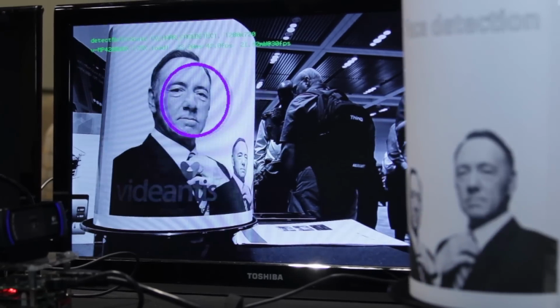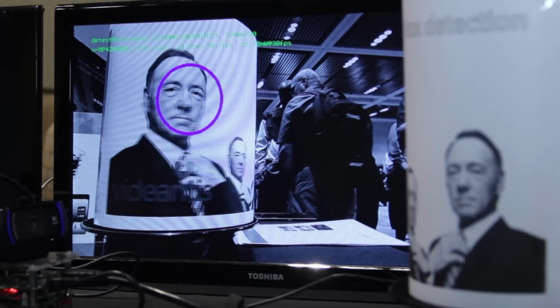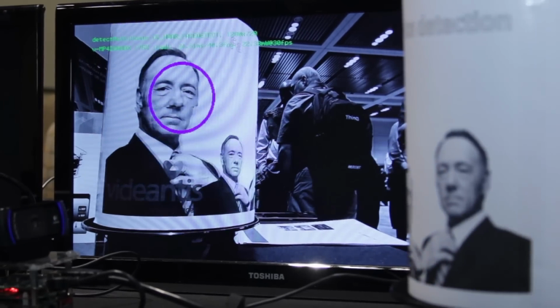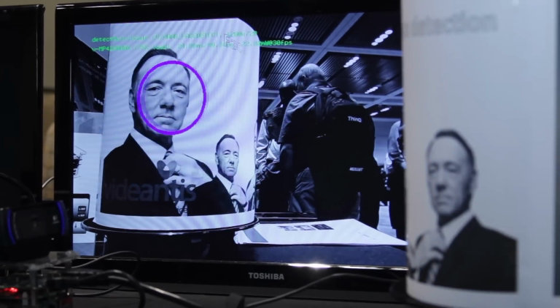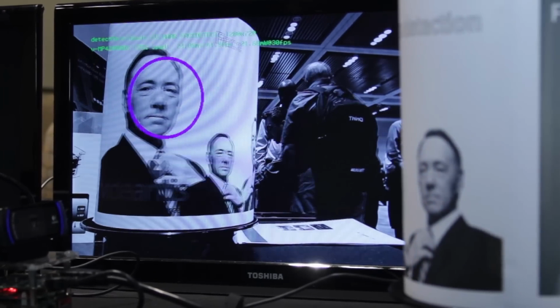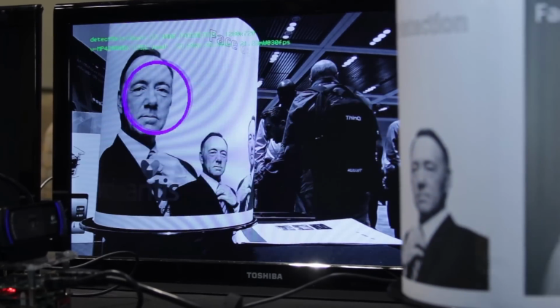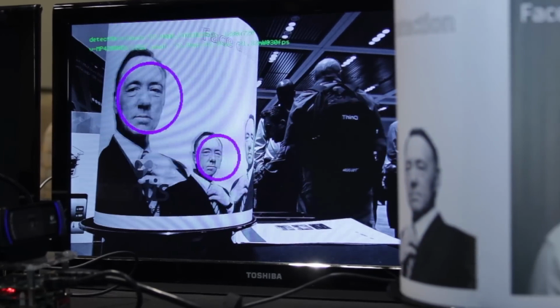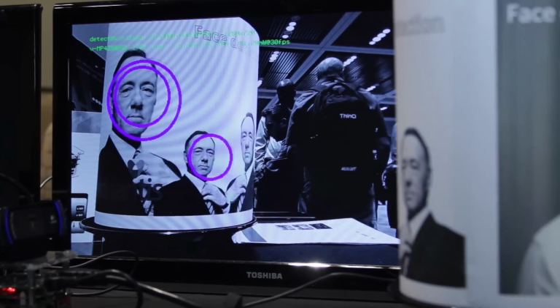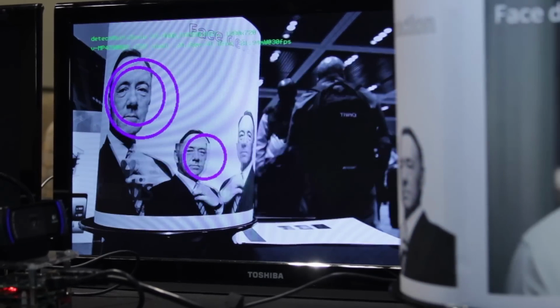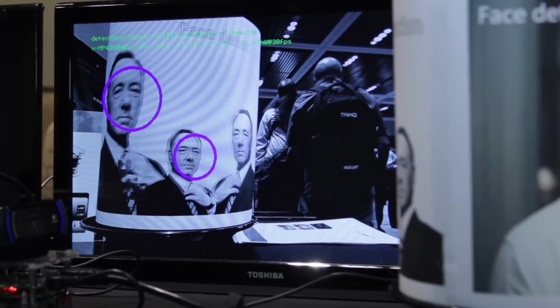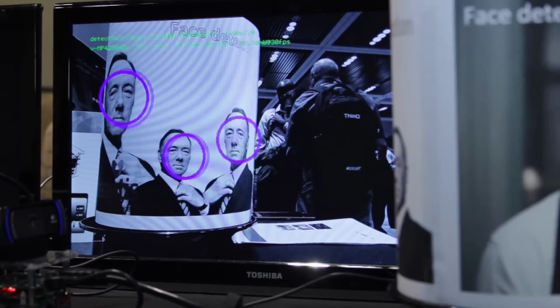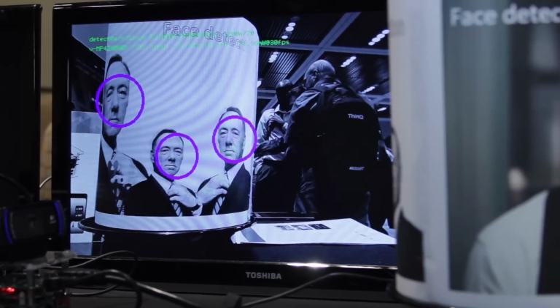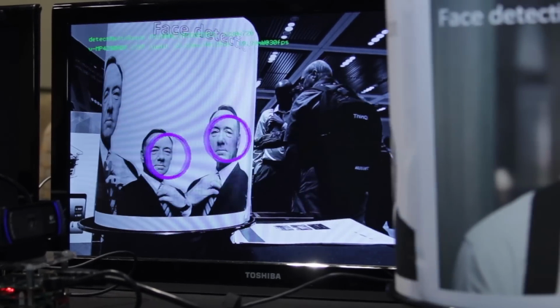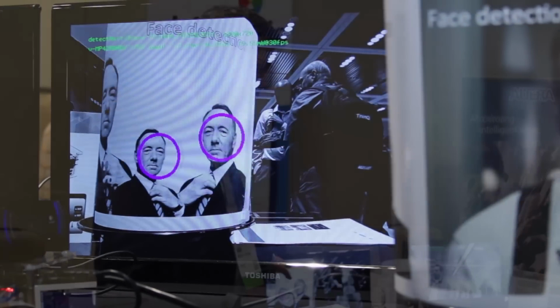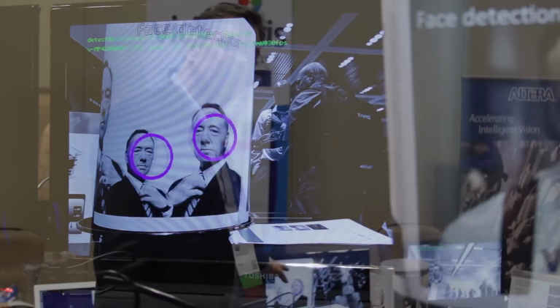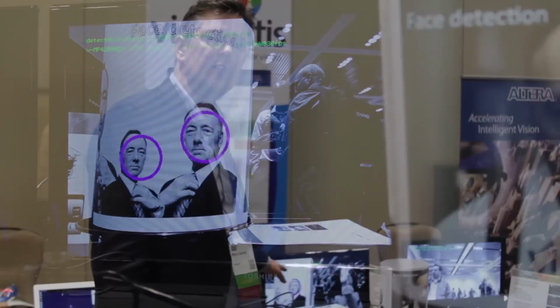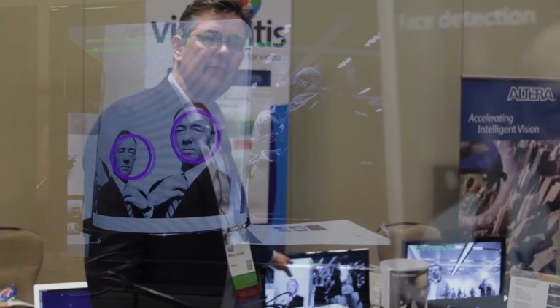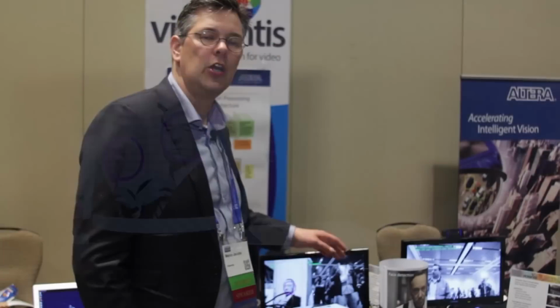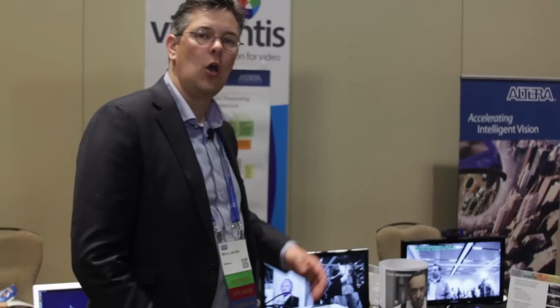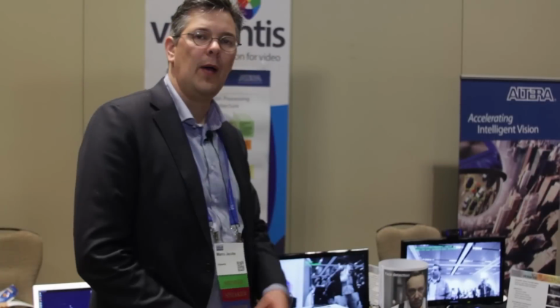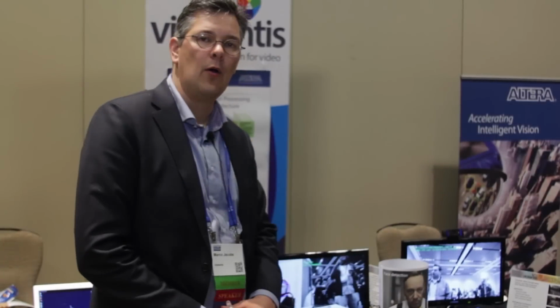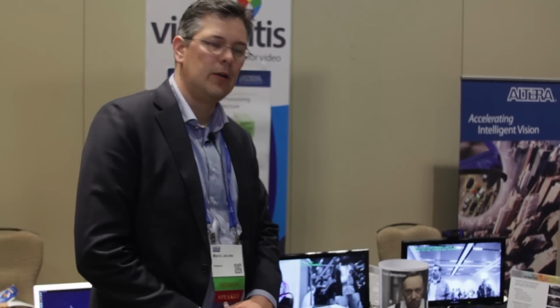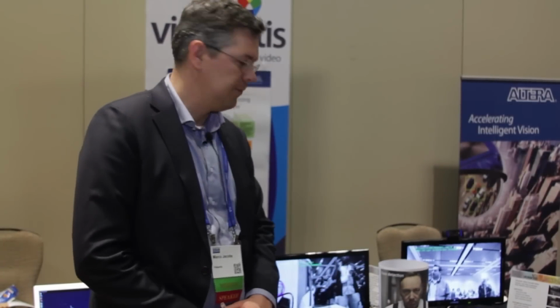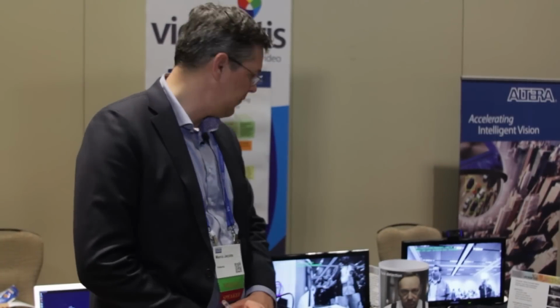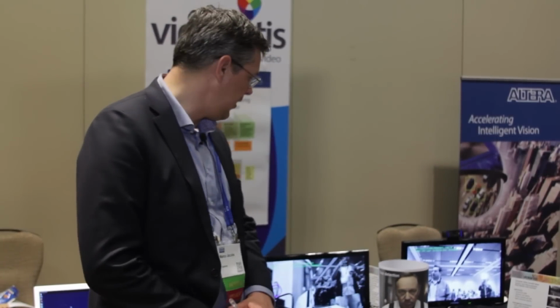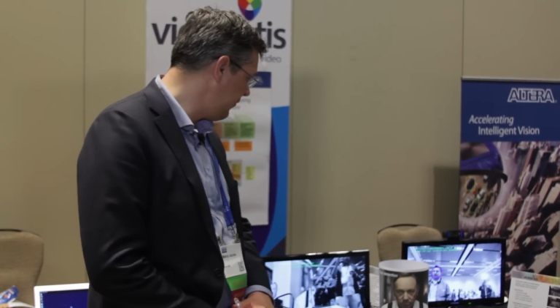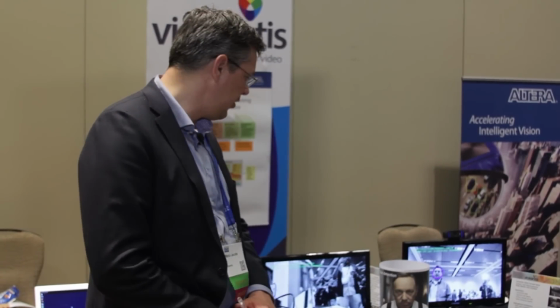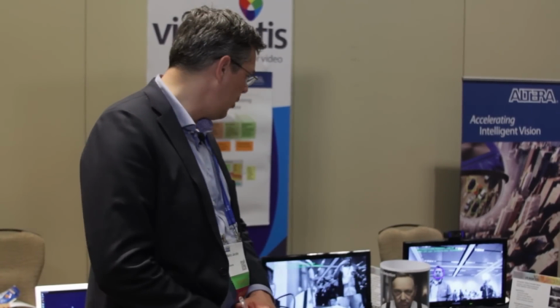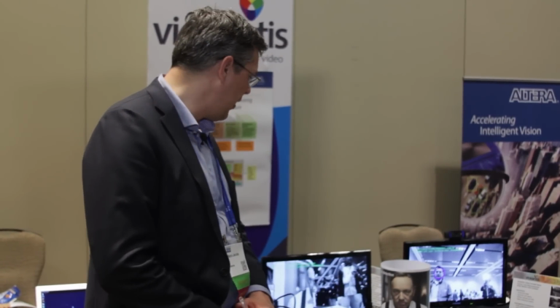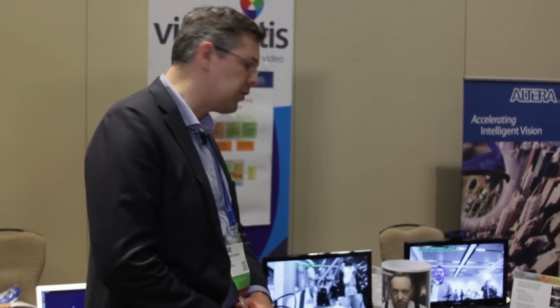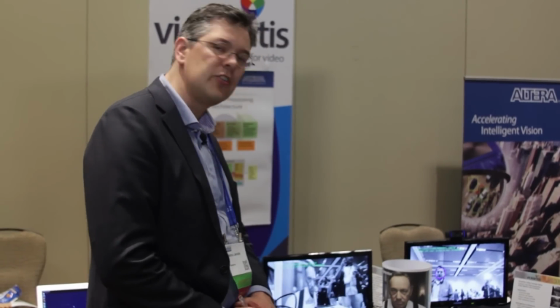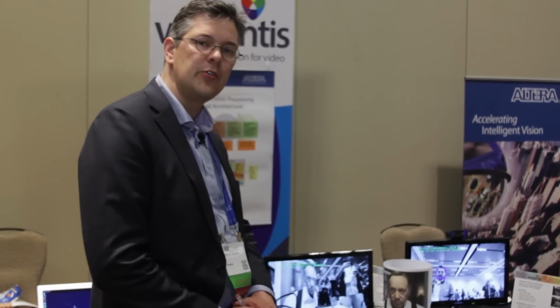And what you see here again, face detect running at very low power consumption.